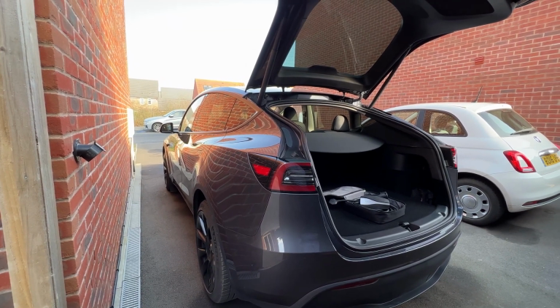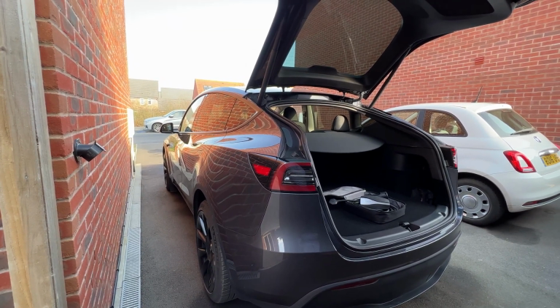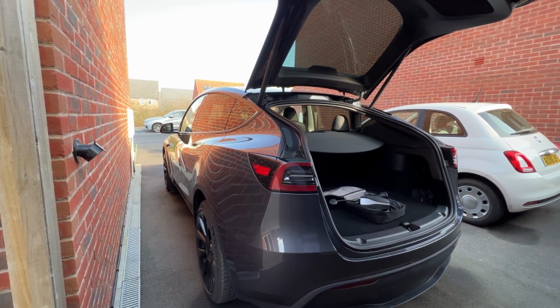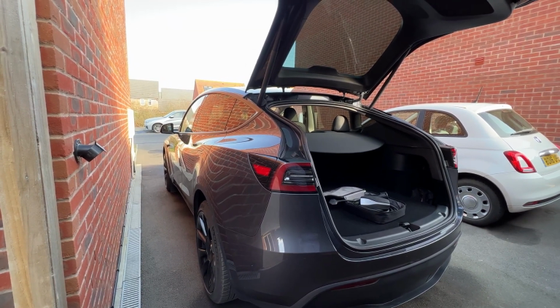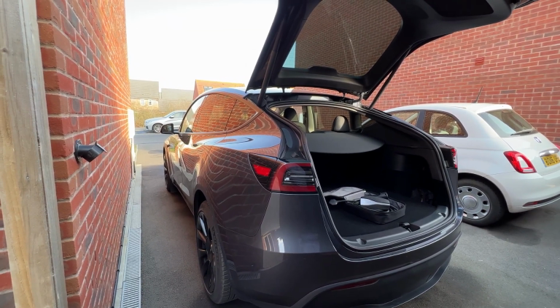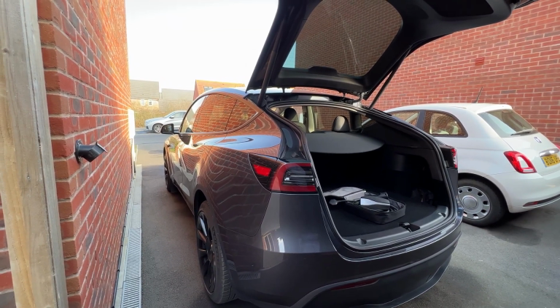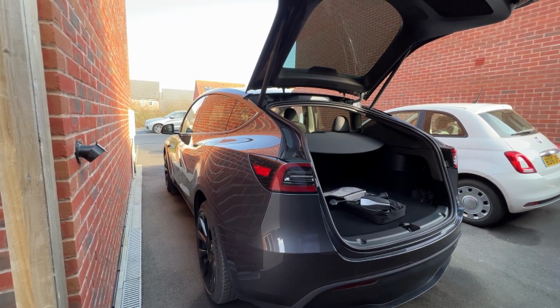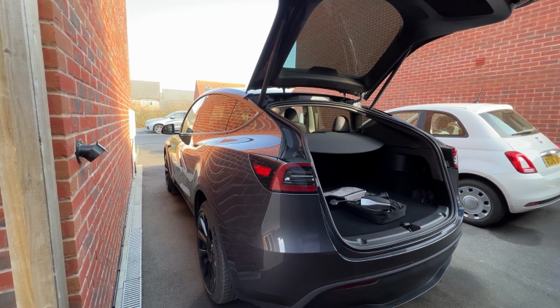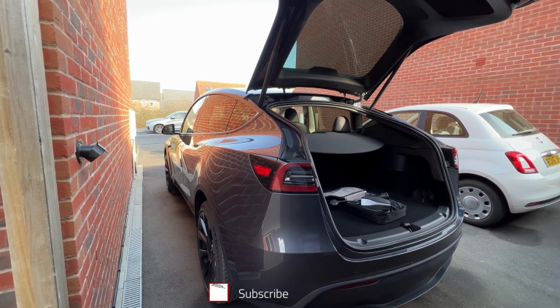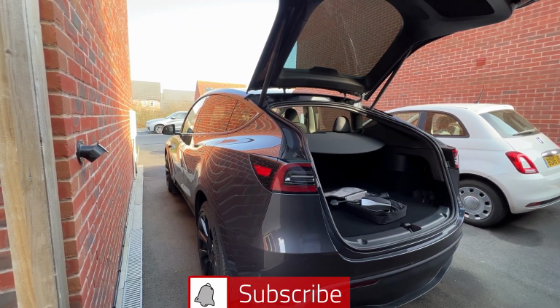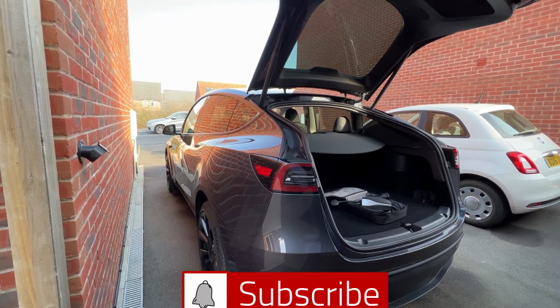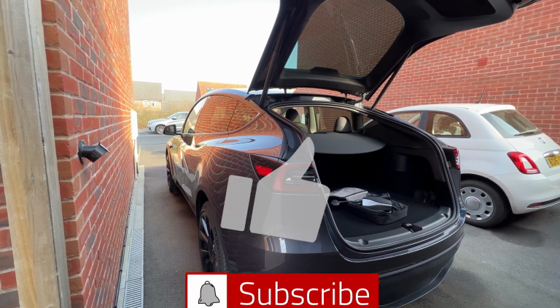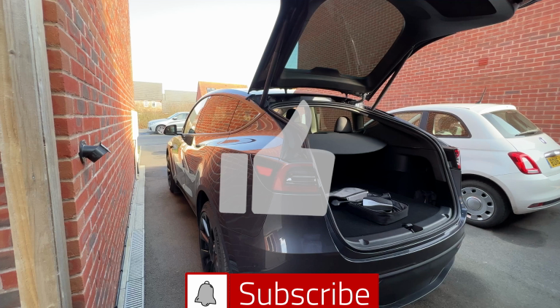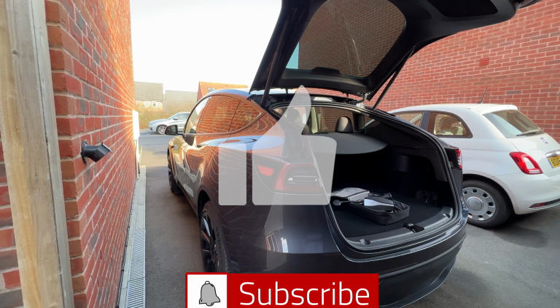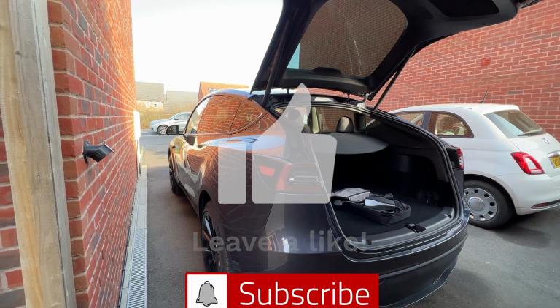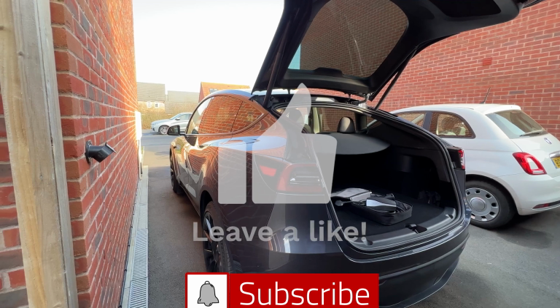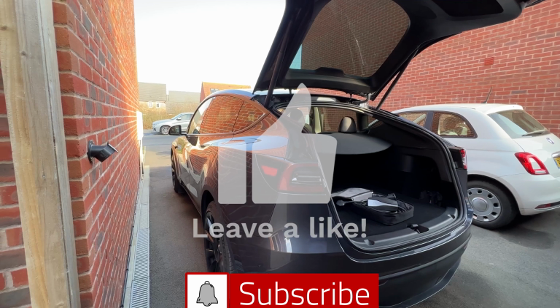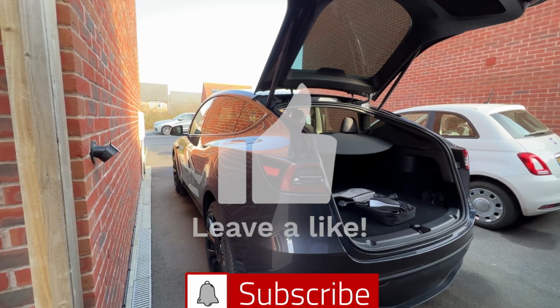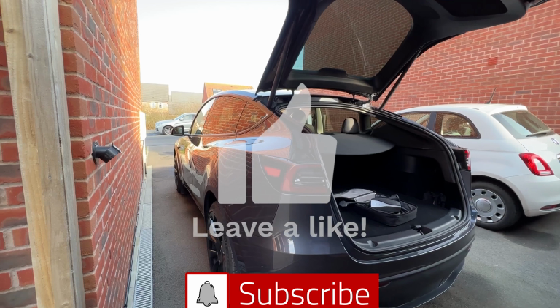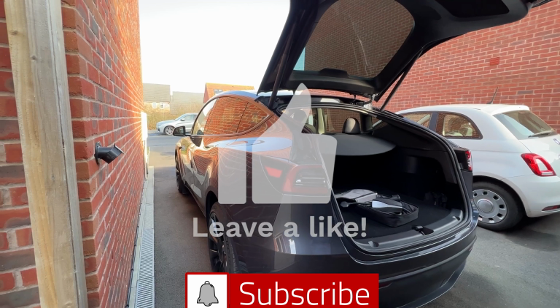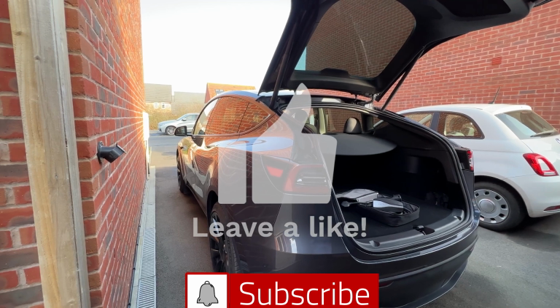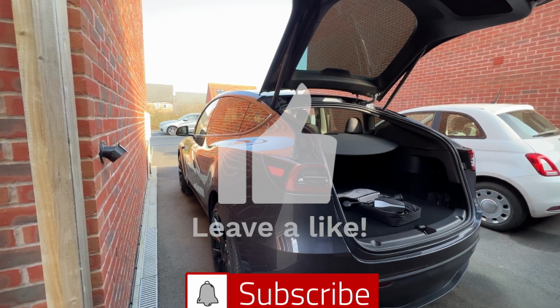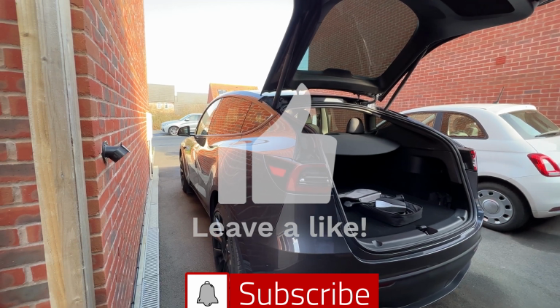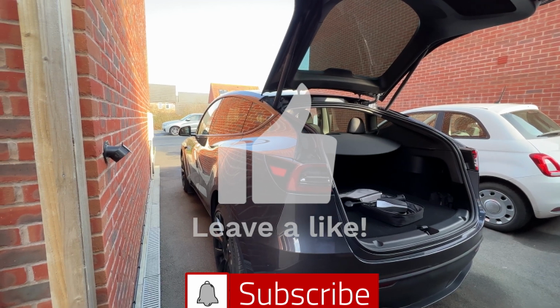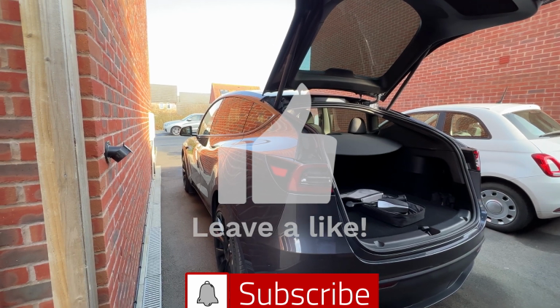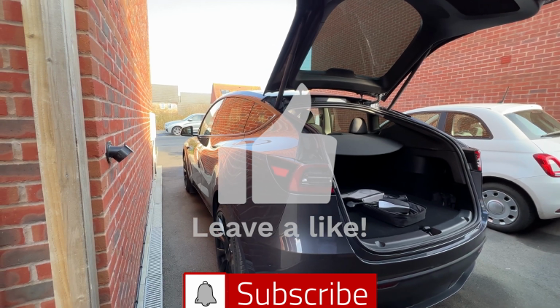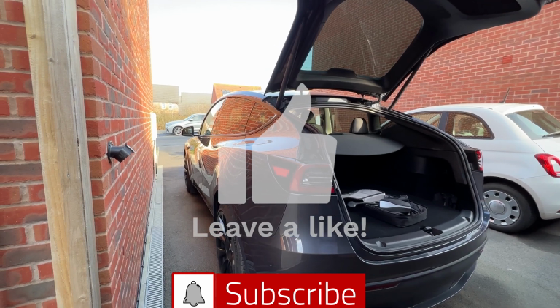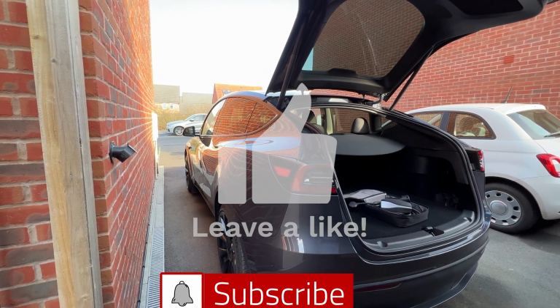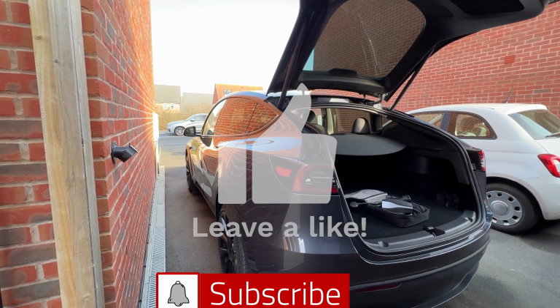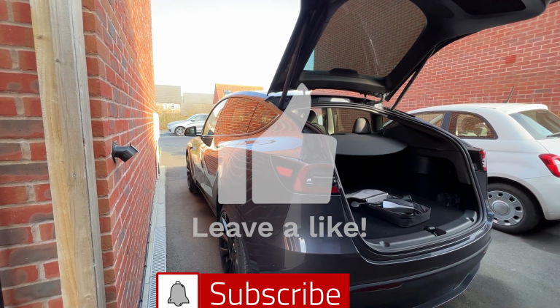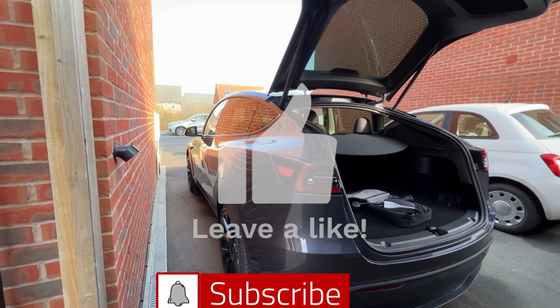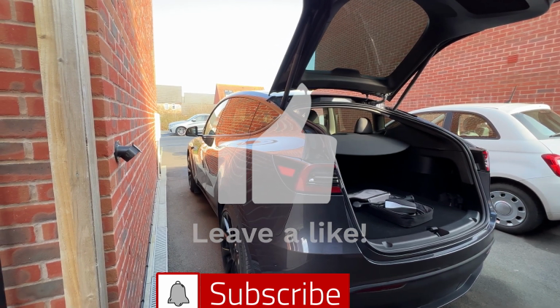But before we do, please make sure to like and subscribe. It really helps the channel and I've got loads more content coming.